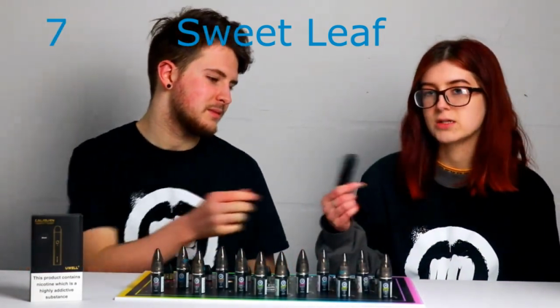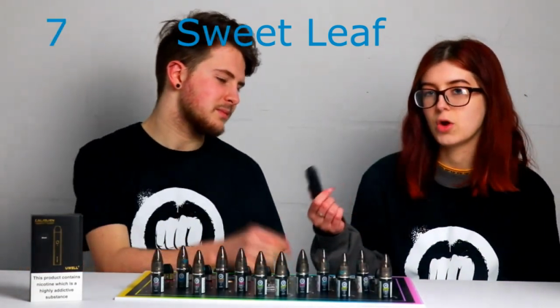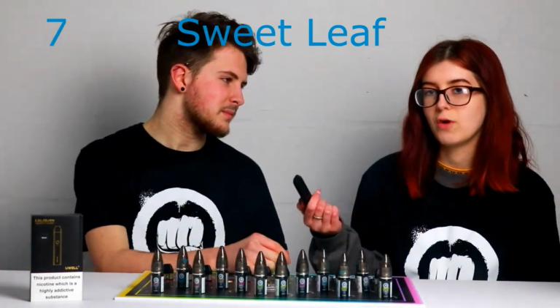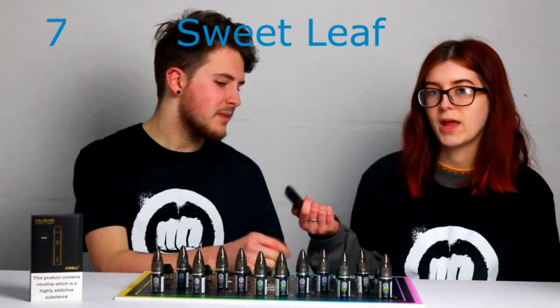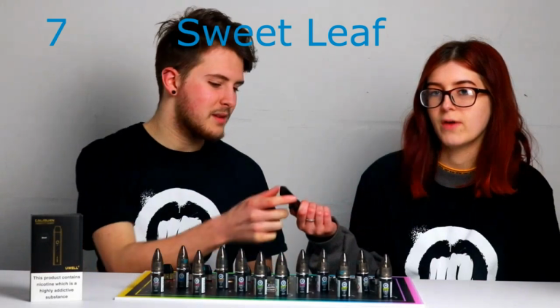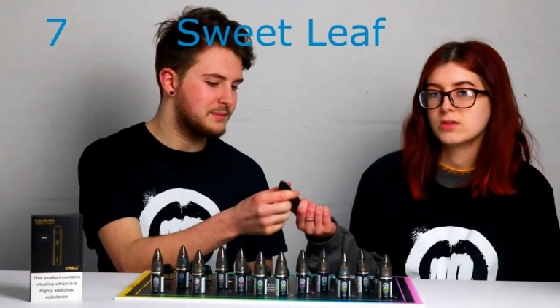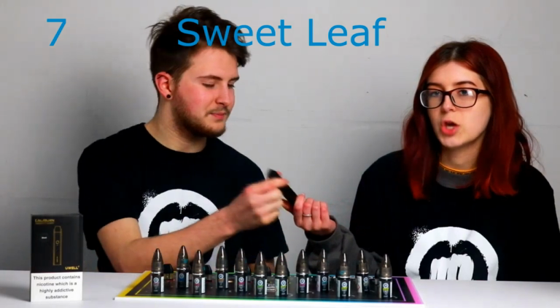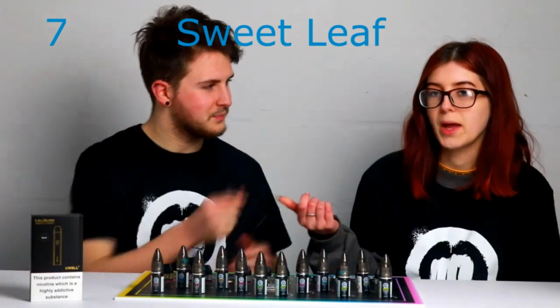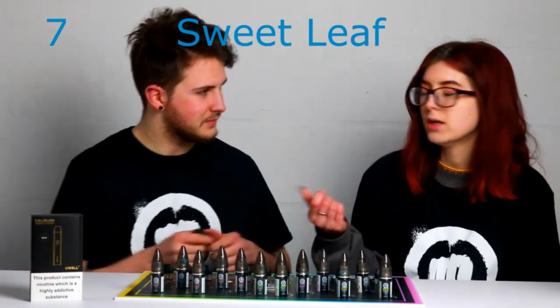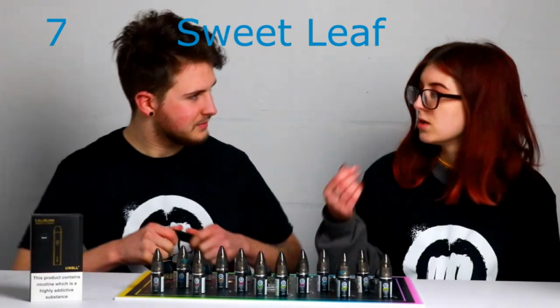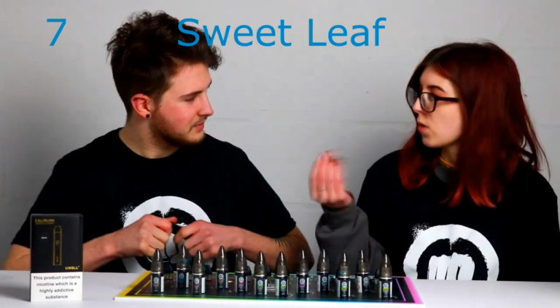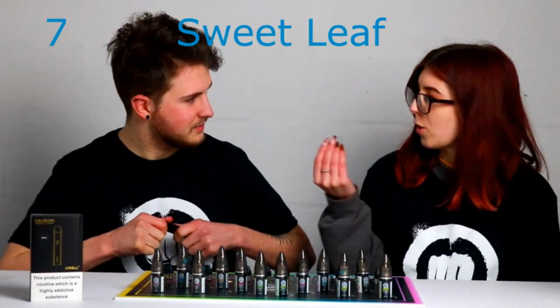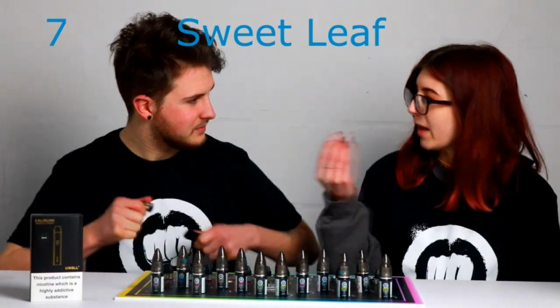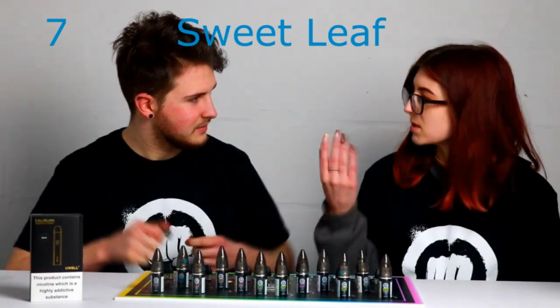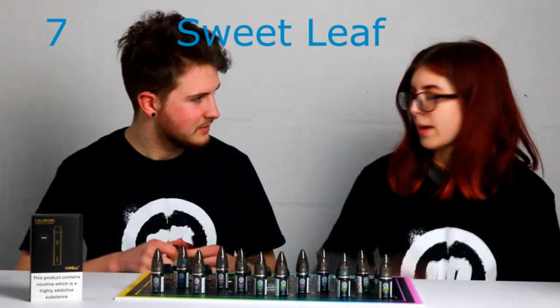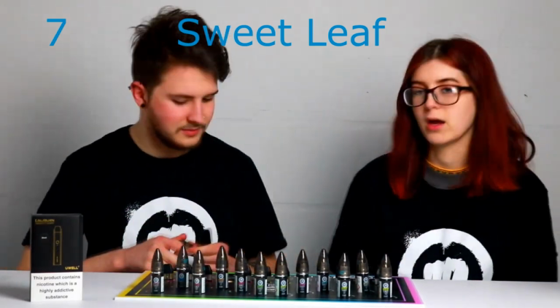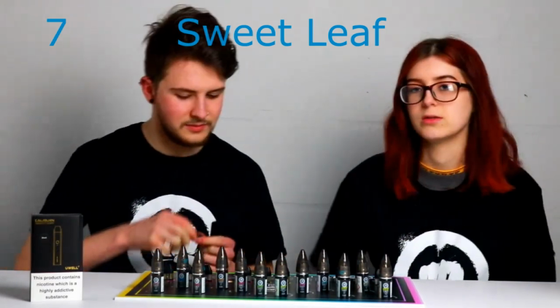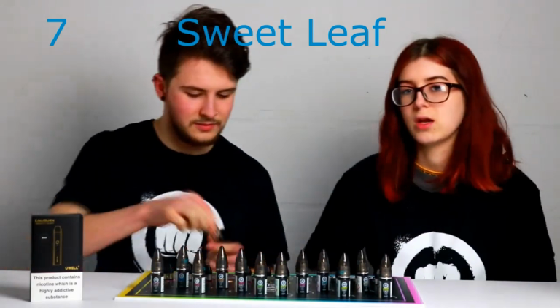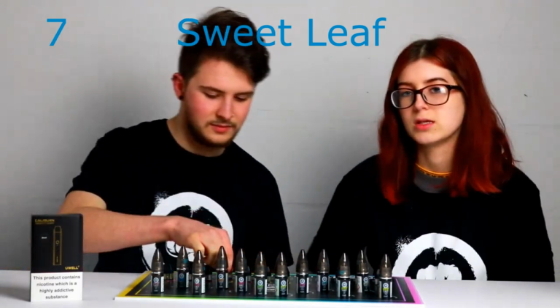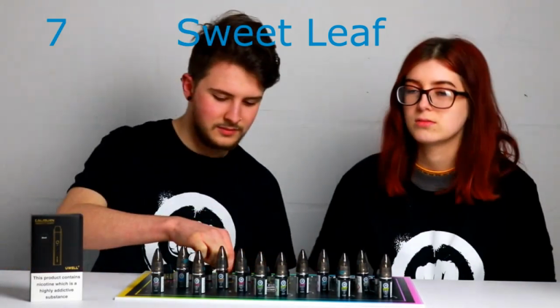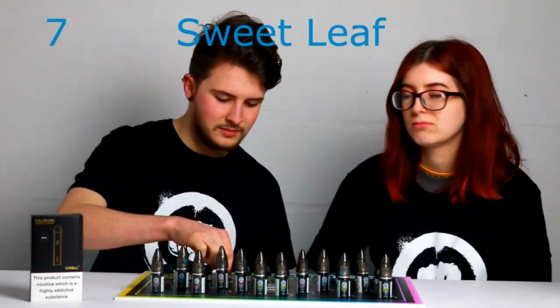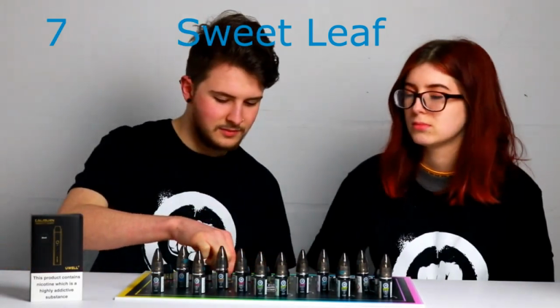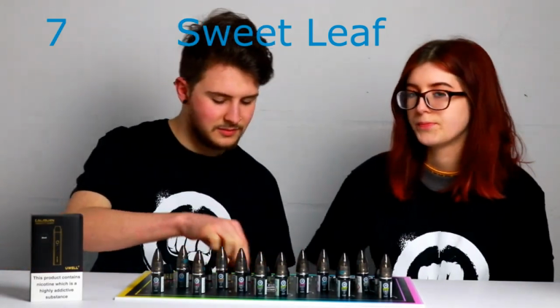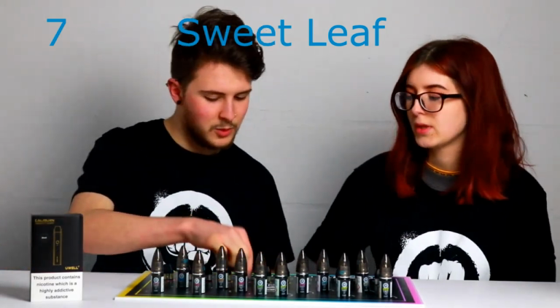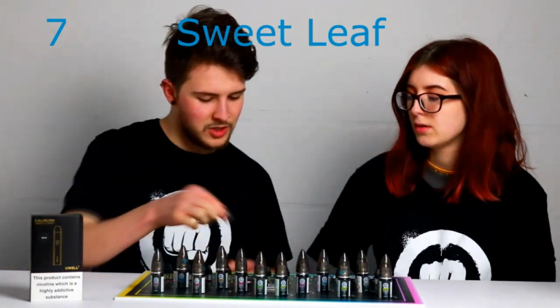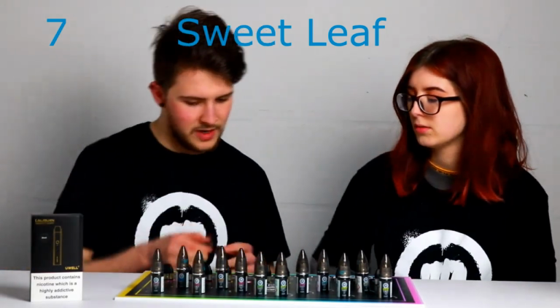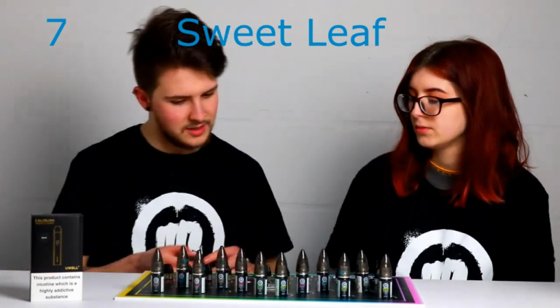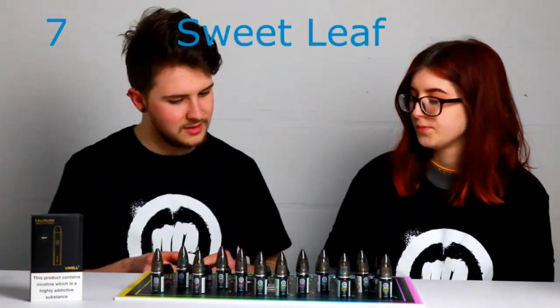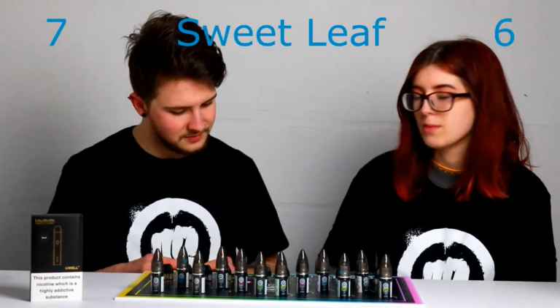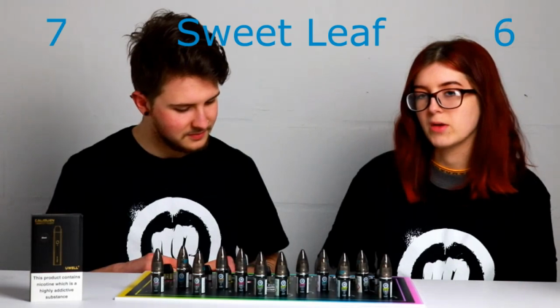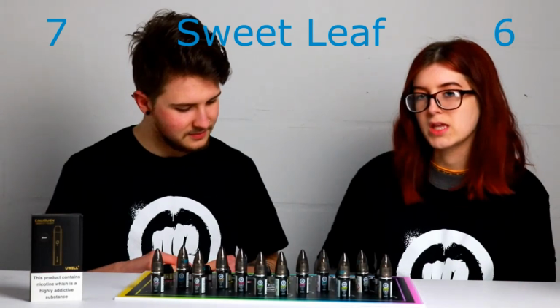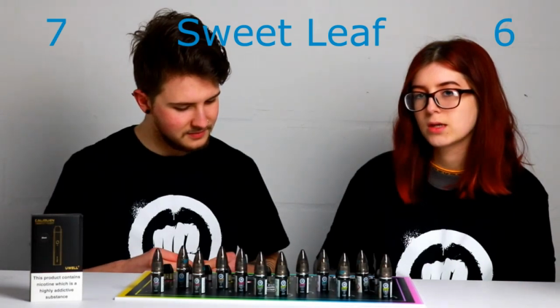It's got a lot of flavour to it. Quite a complex tobacco. What would you give it out of 10? Out of 6.